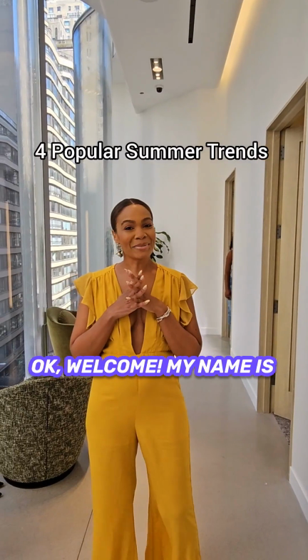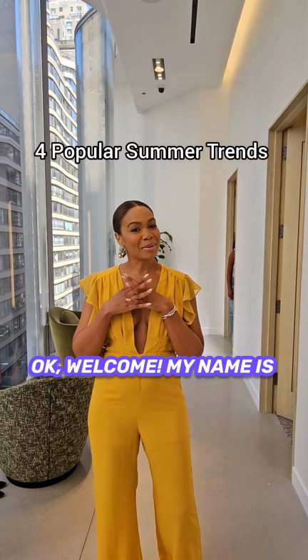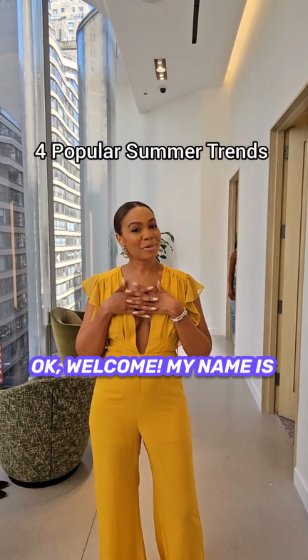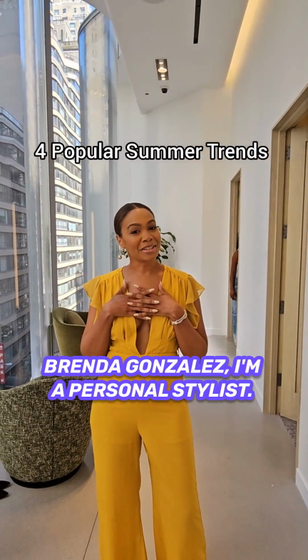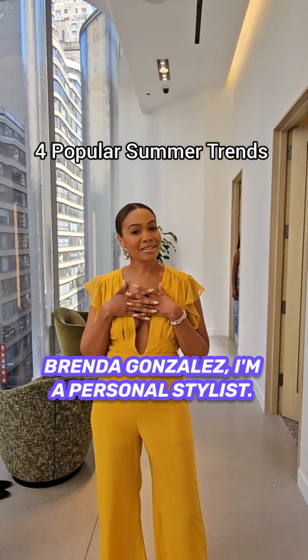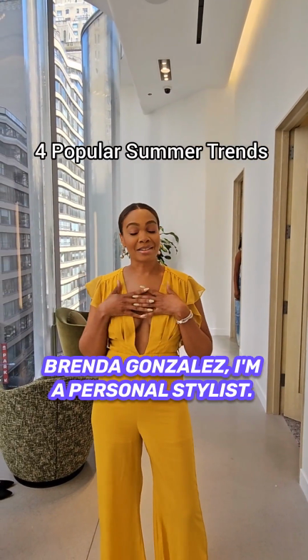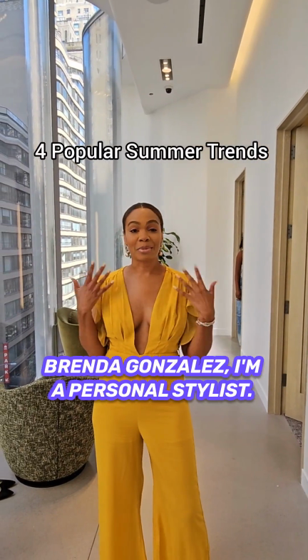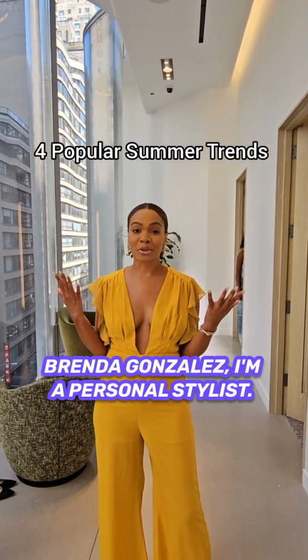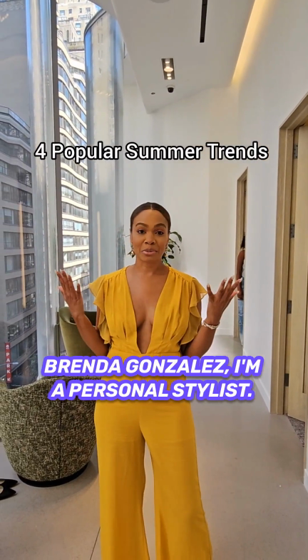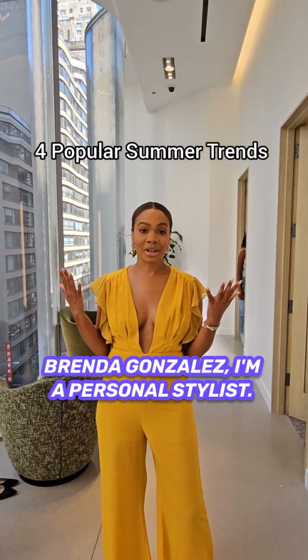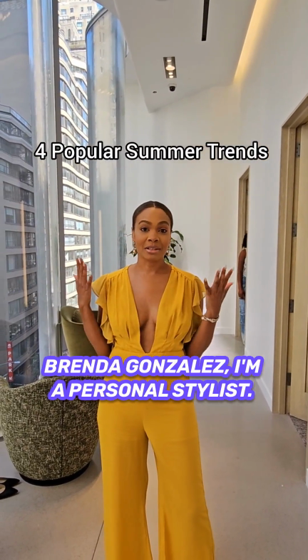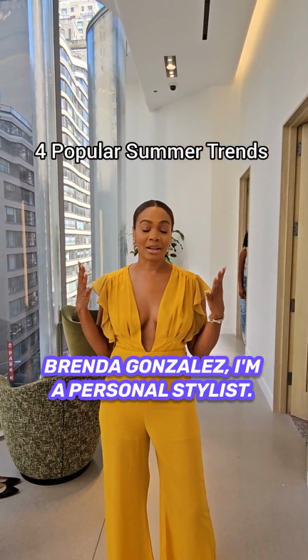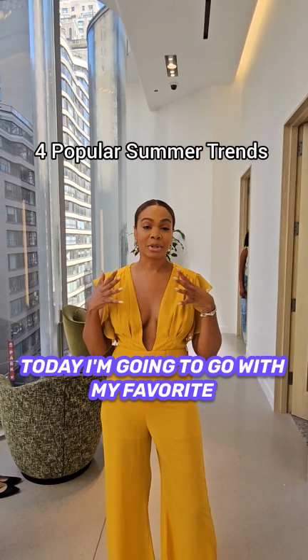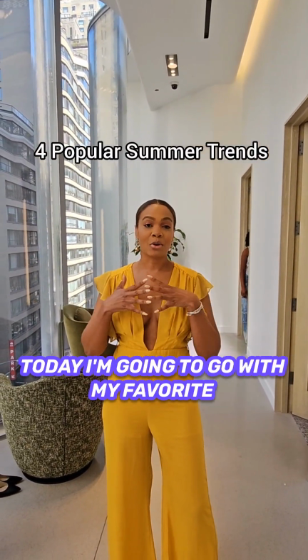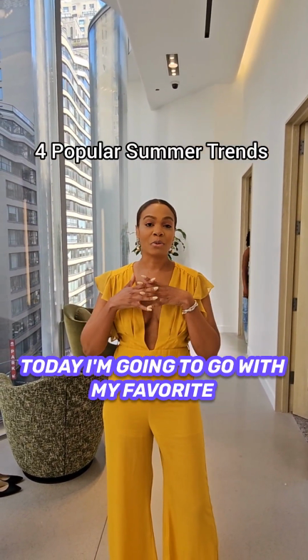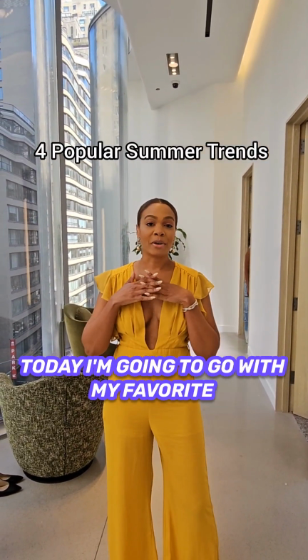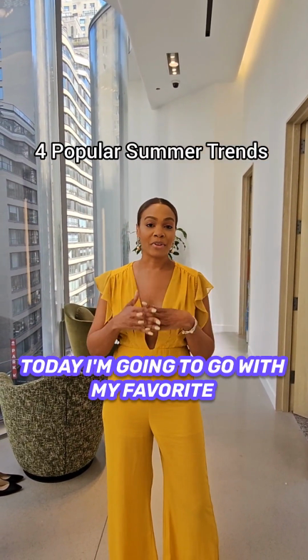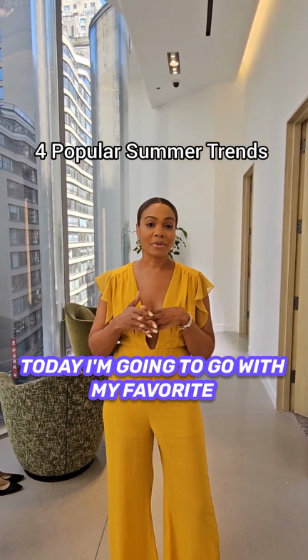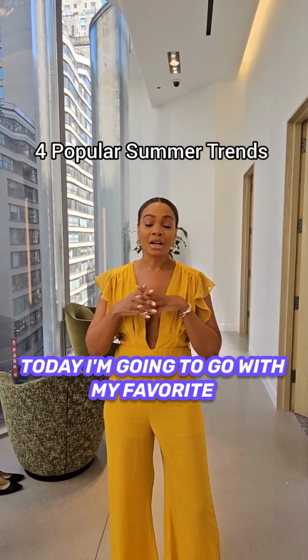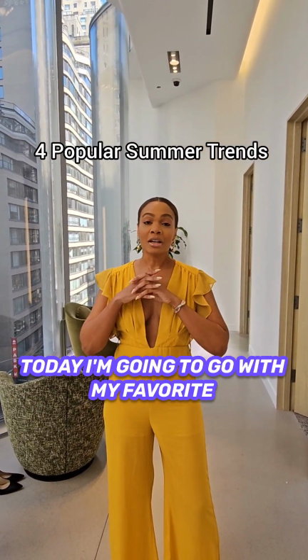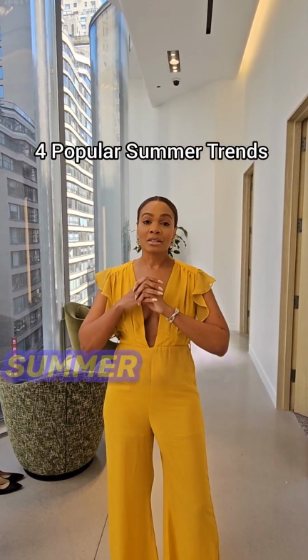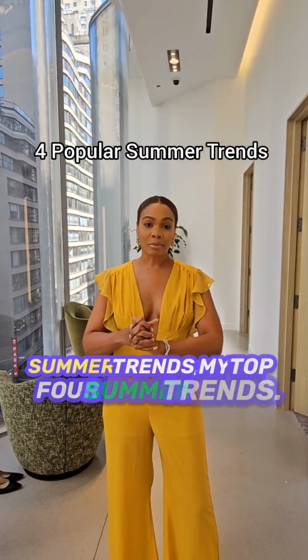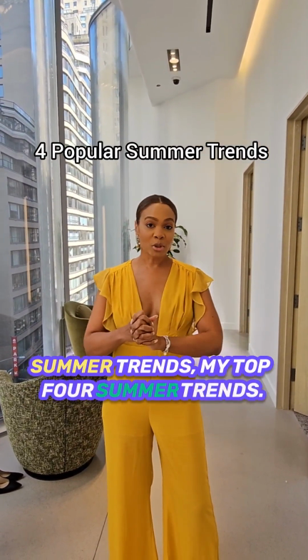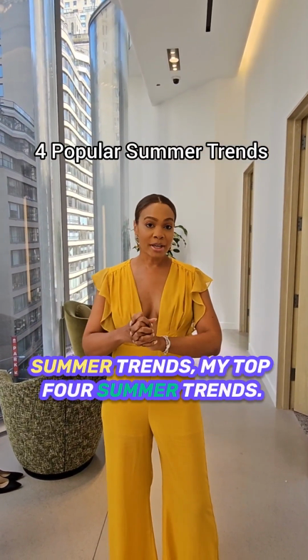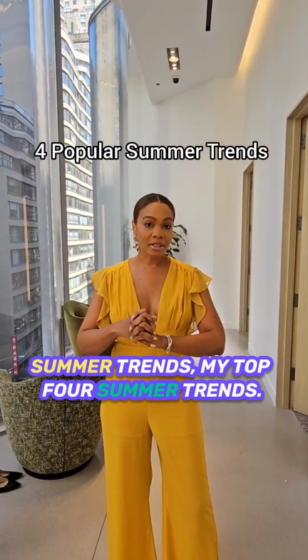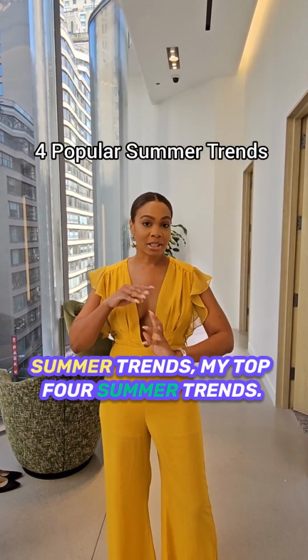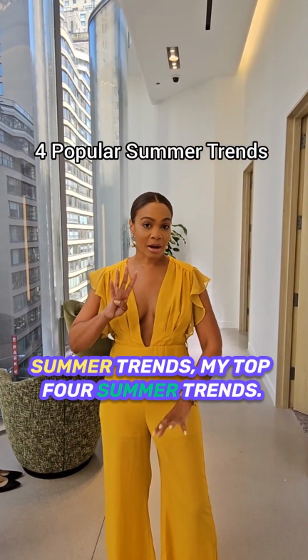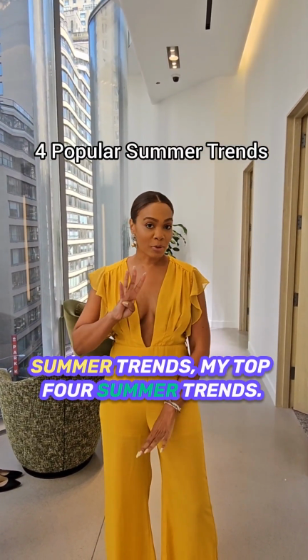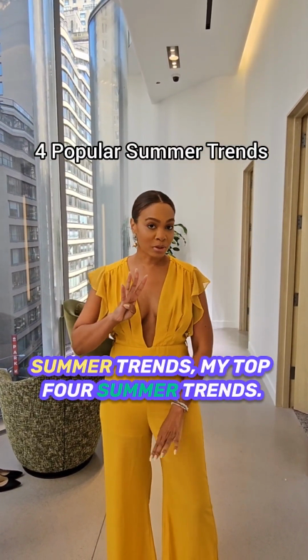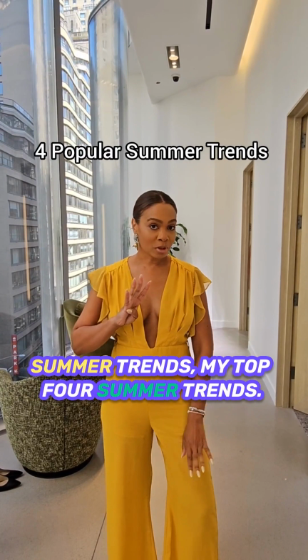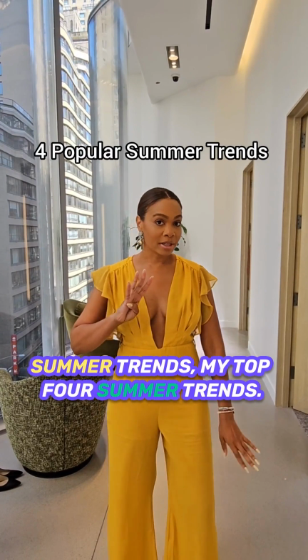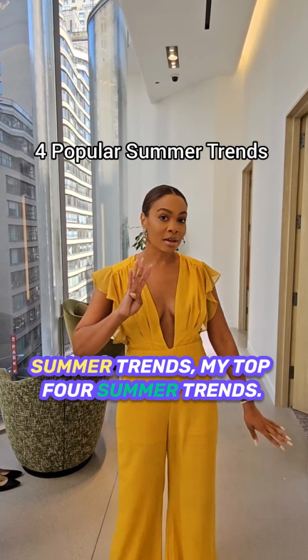Hello, my name is Brendan Gonzalez. I'm a personal stylist. Today I'm going to go over my favorite summer trends — my top four summer trends.